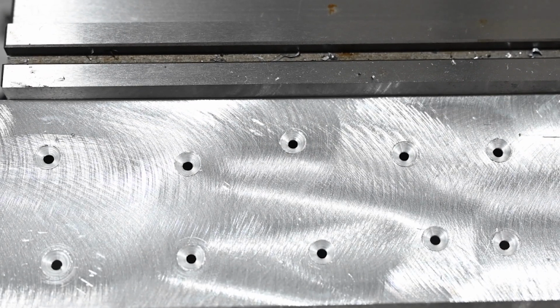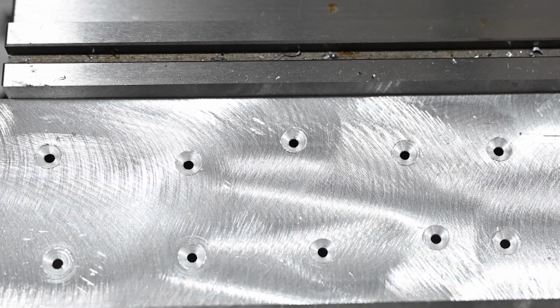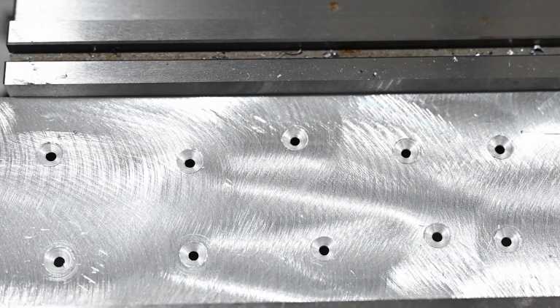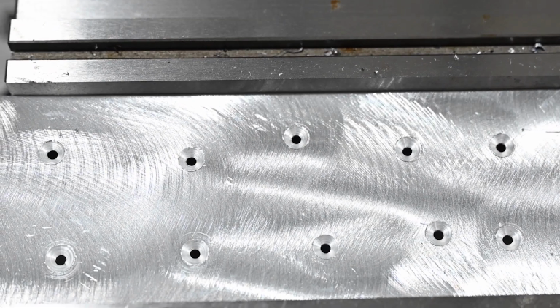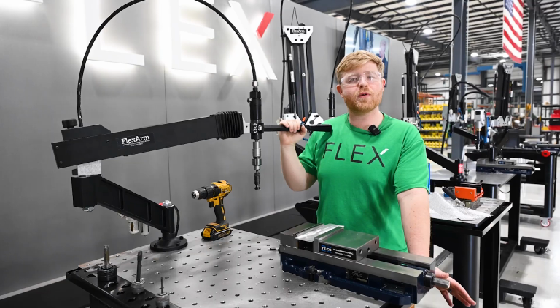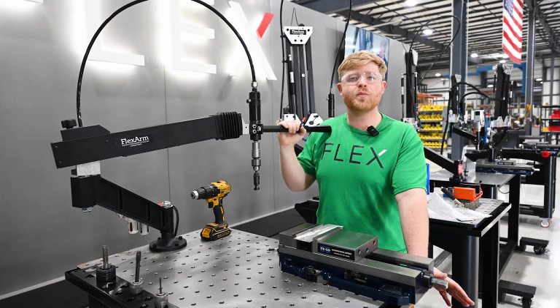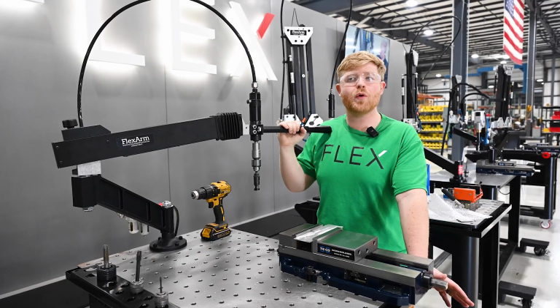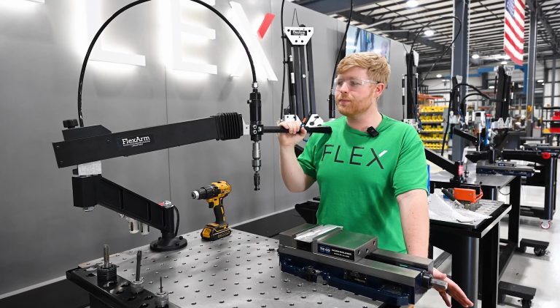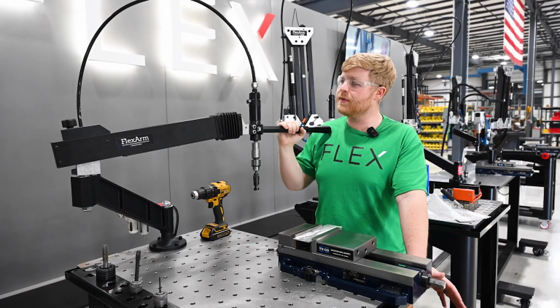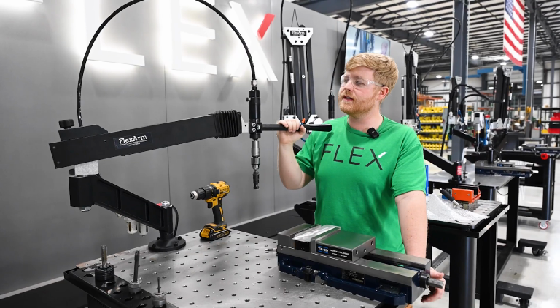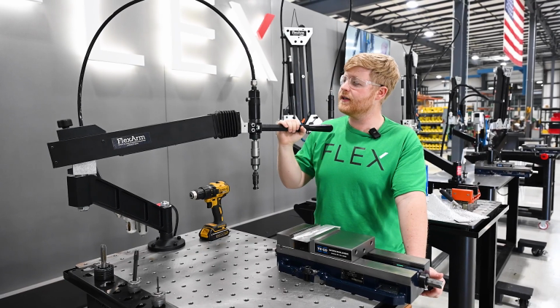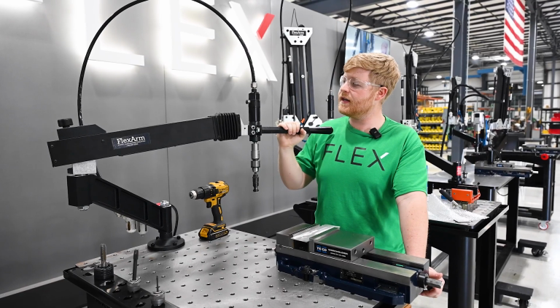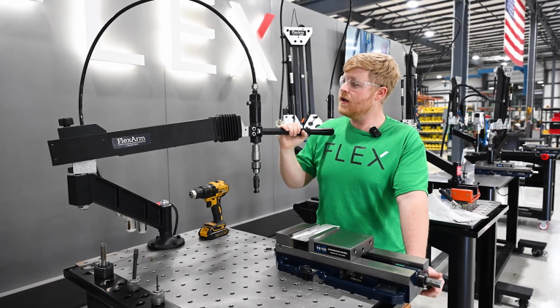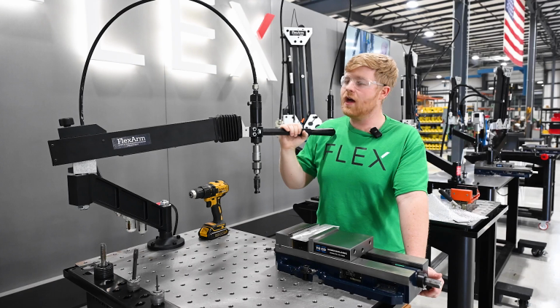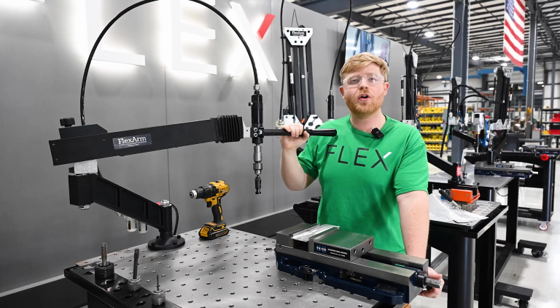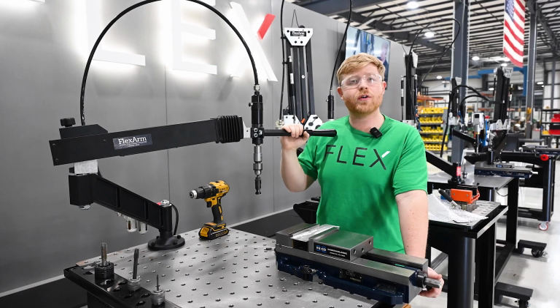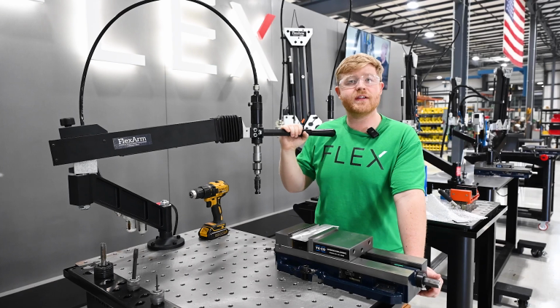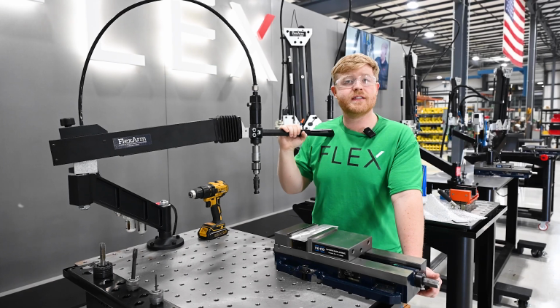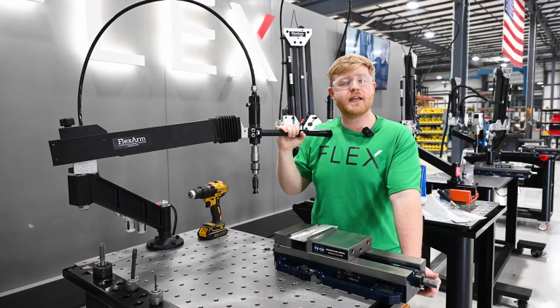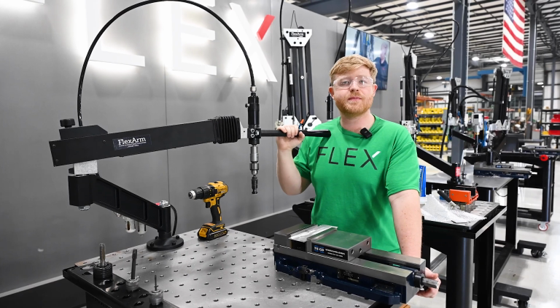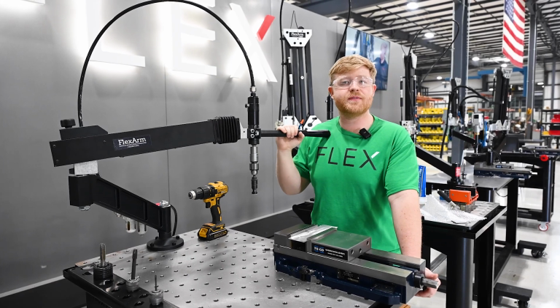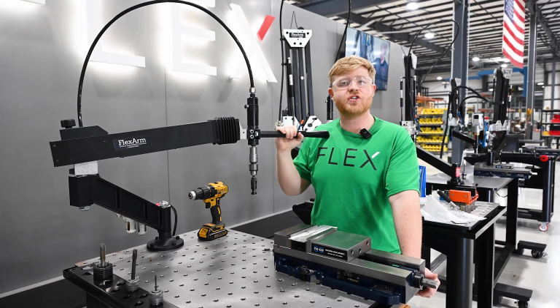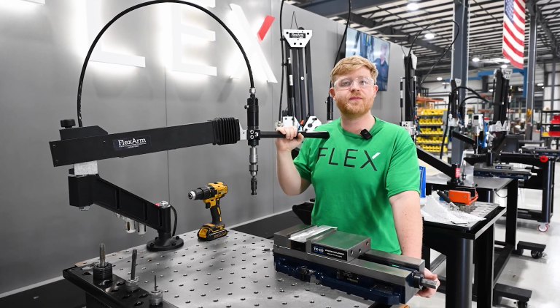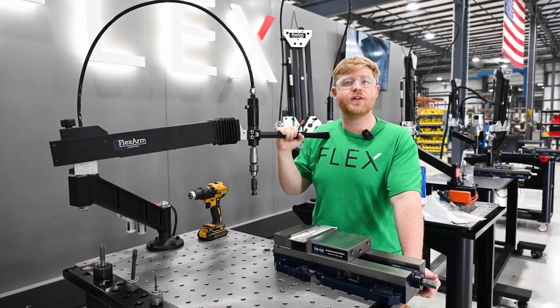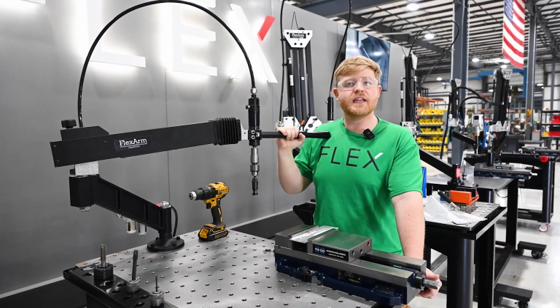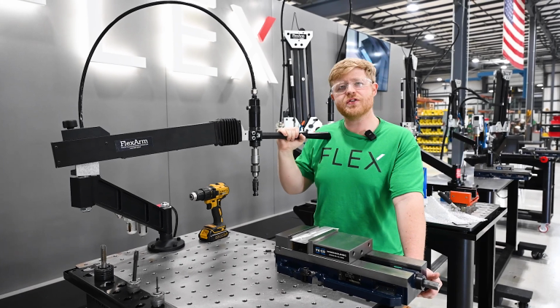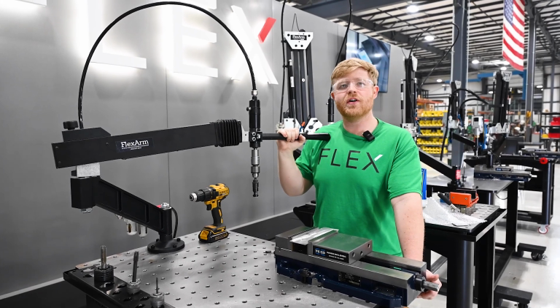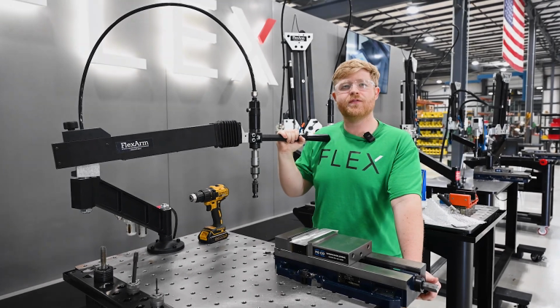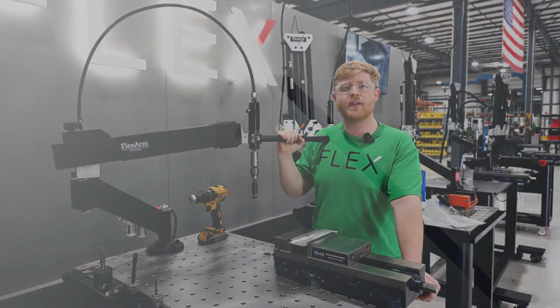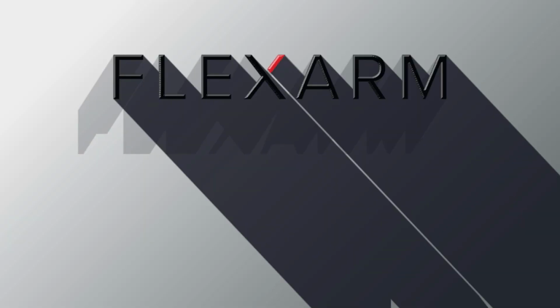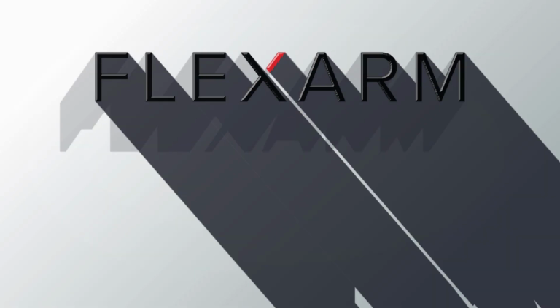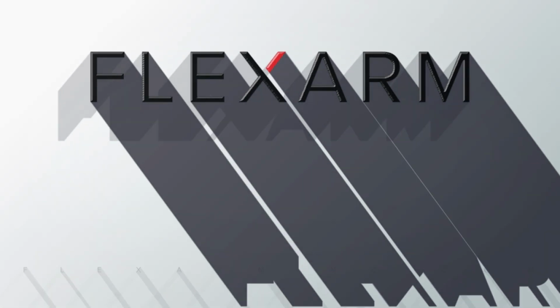If you guys are running into a similar problem with holding perpendicularity or a depth-specific chamfer, give us a call at Flex Machine Tools.